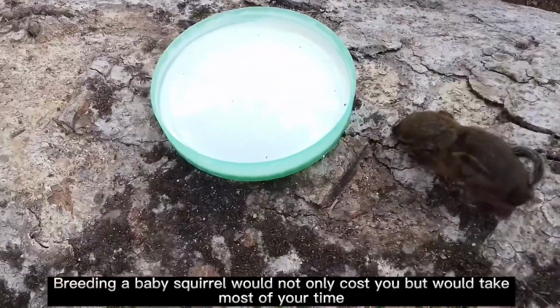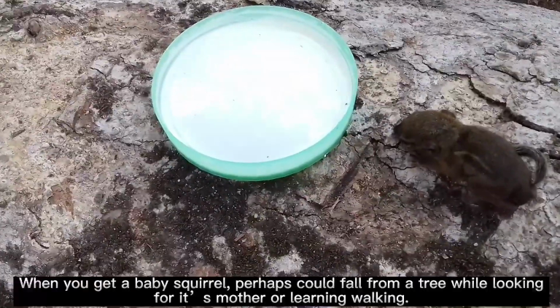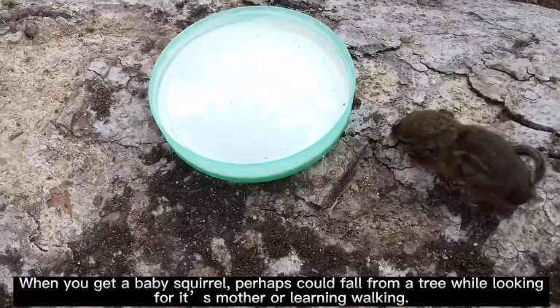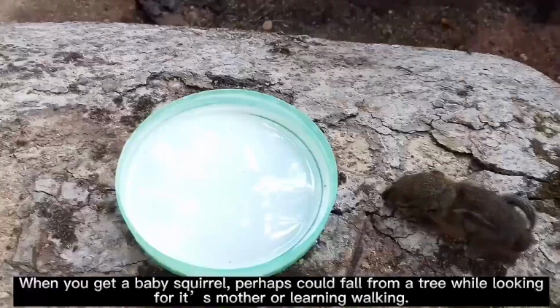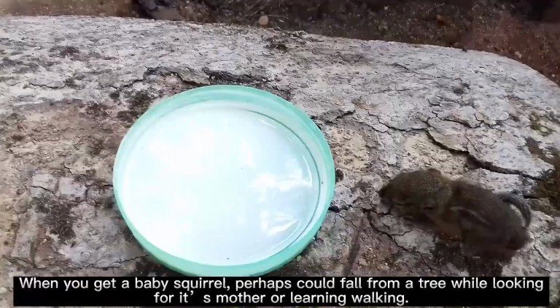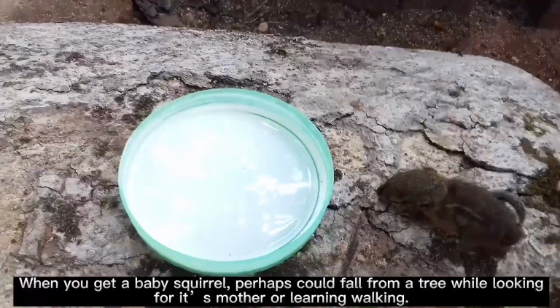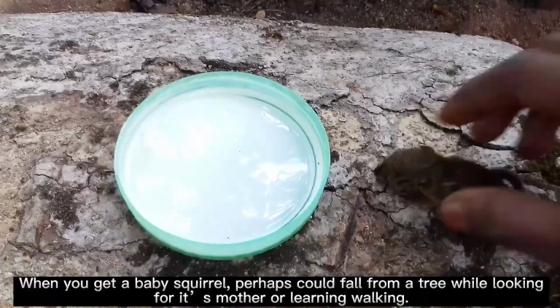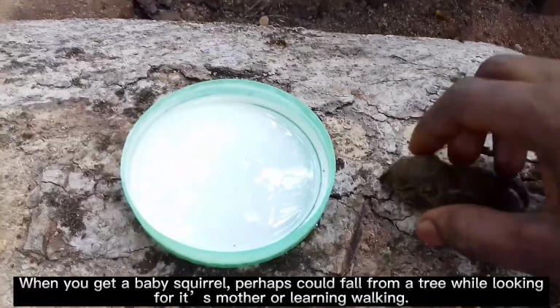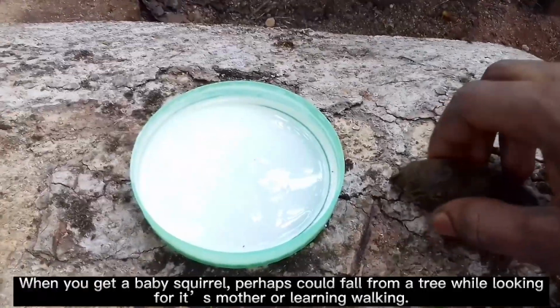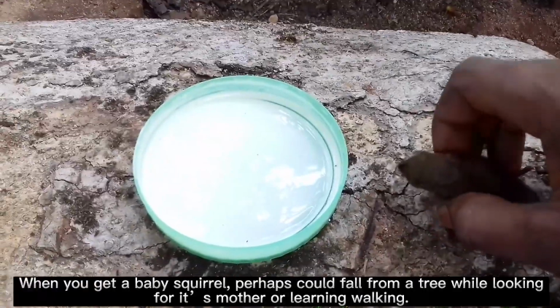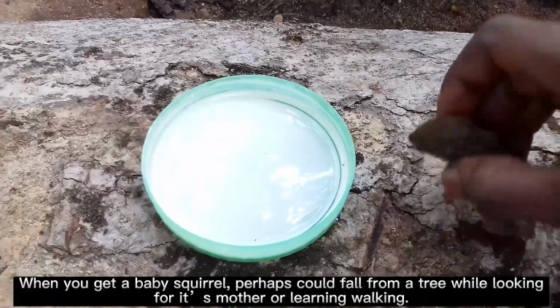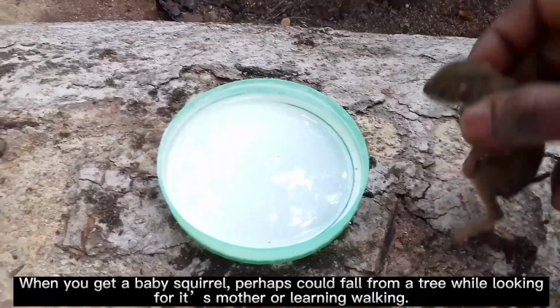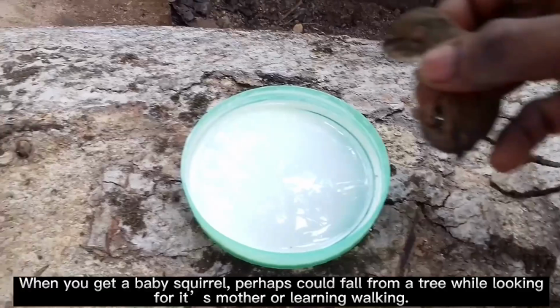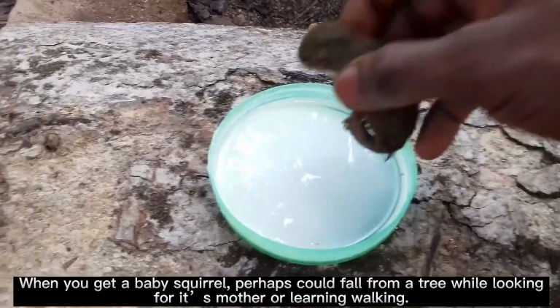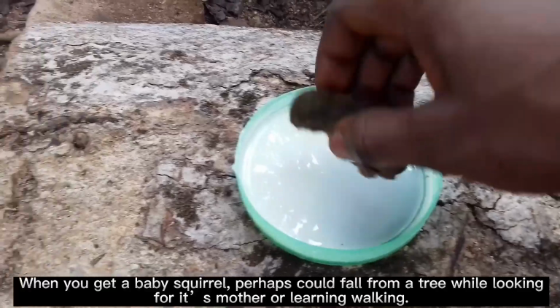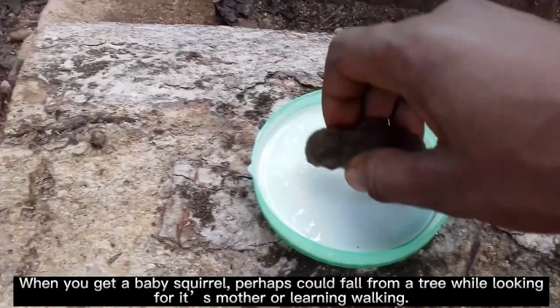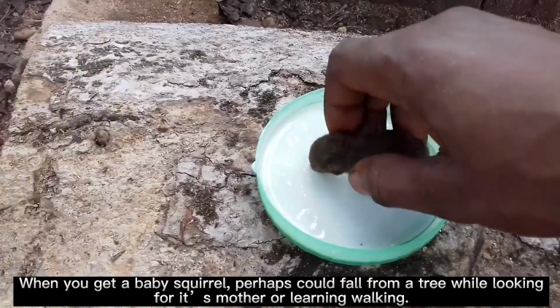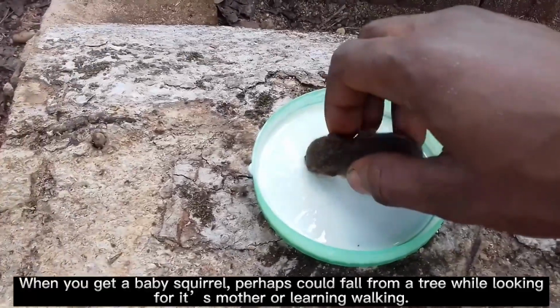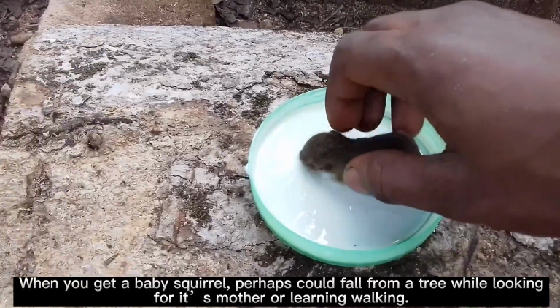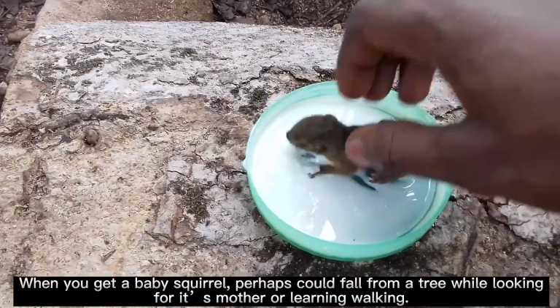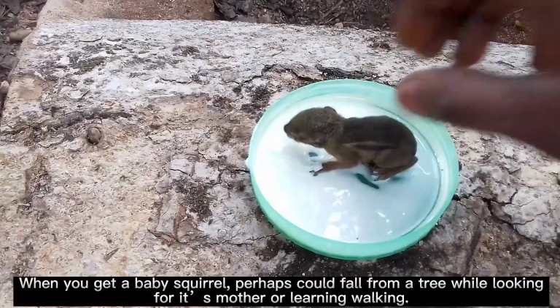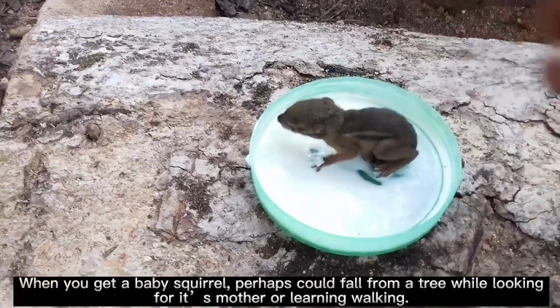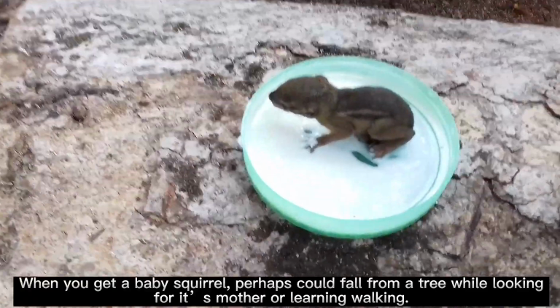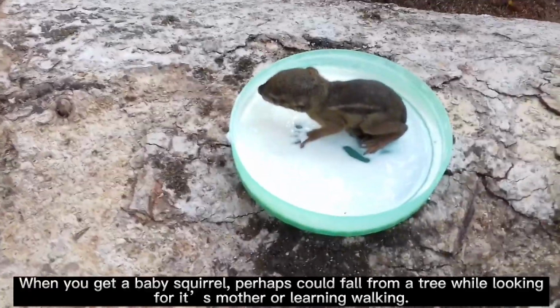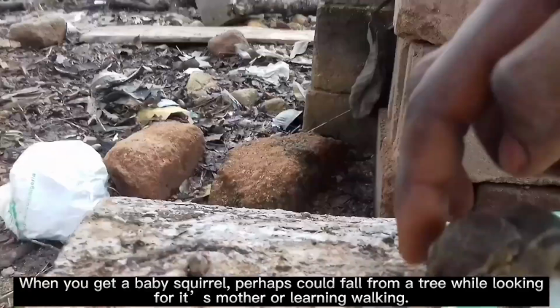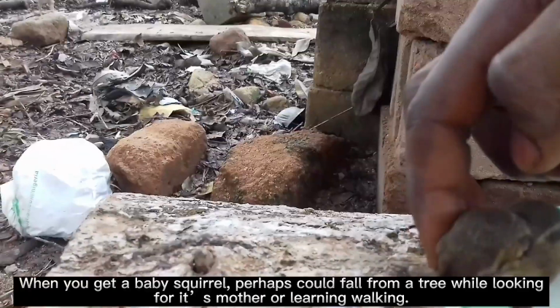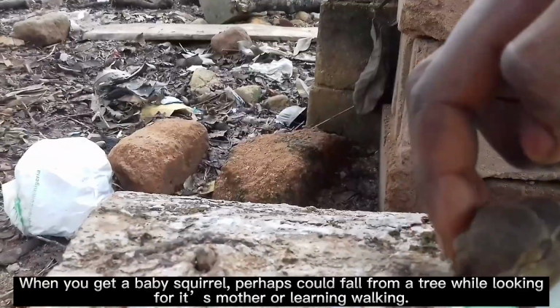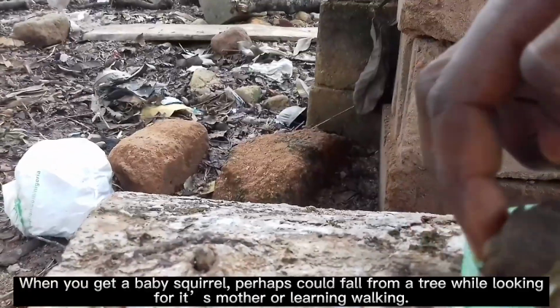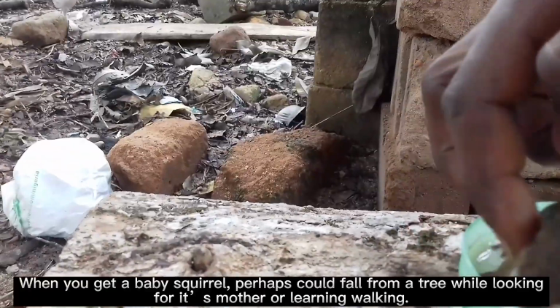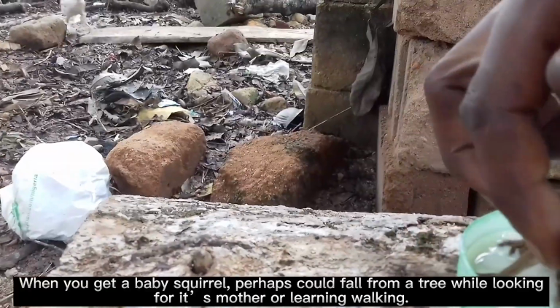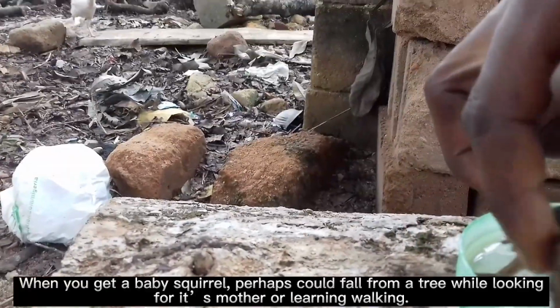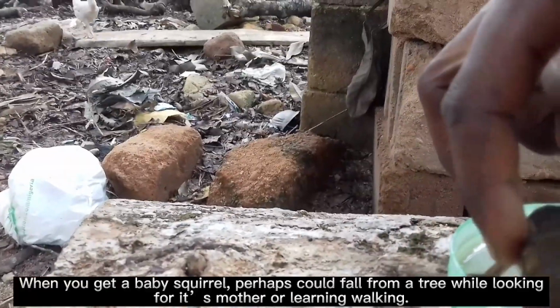When you get a baby squirrel, perhaps it could have fallen from a tree while looking for its mother or learning to walk.